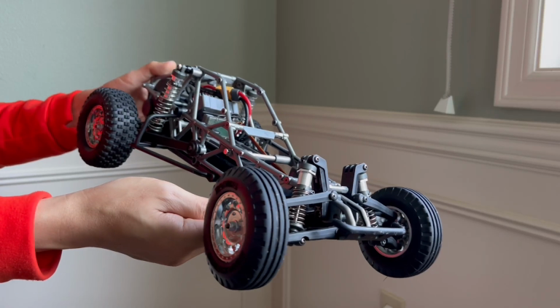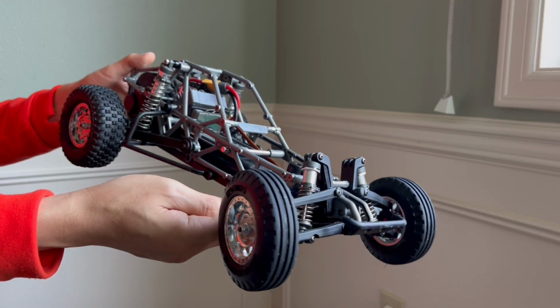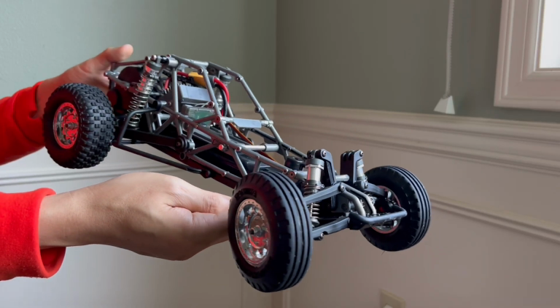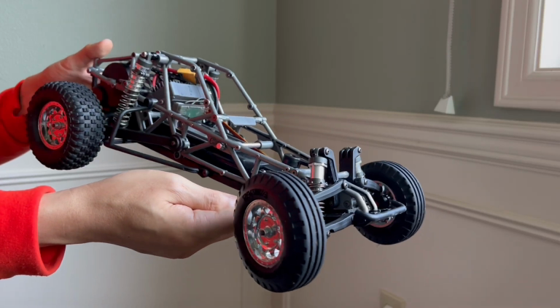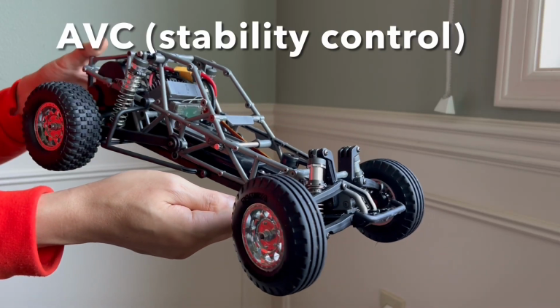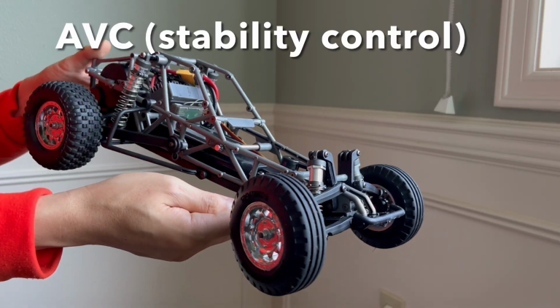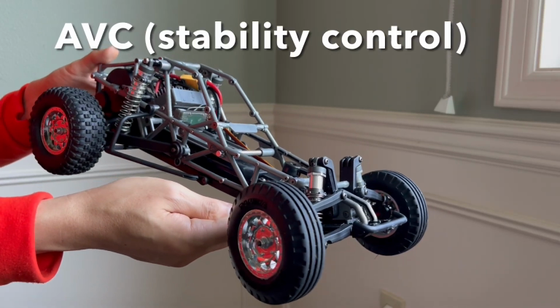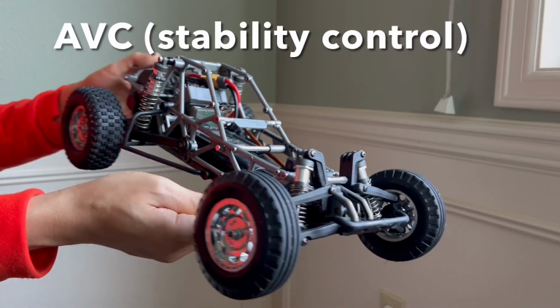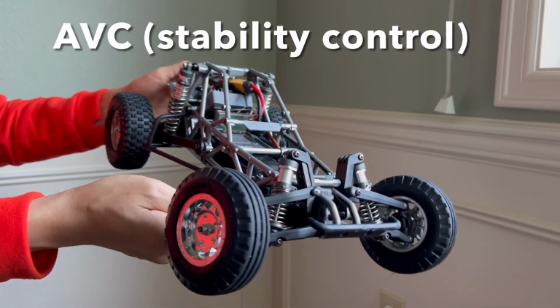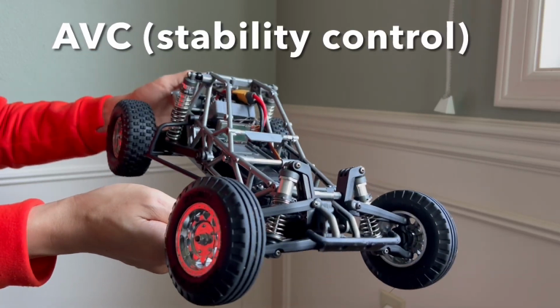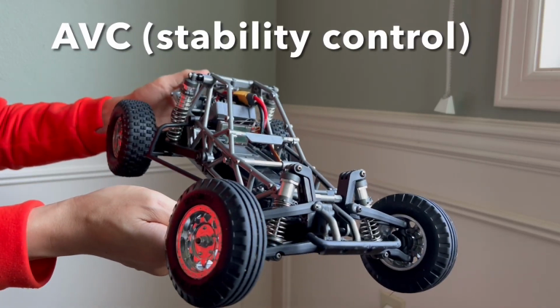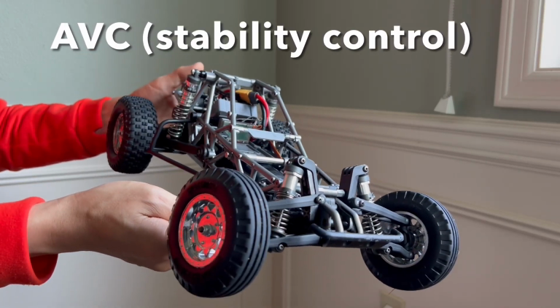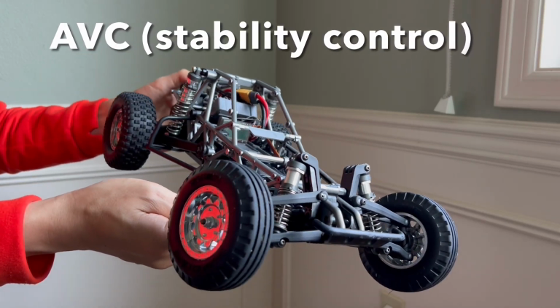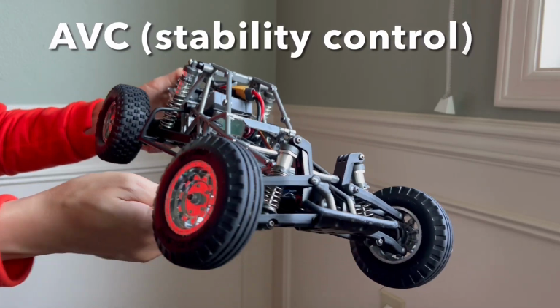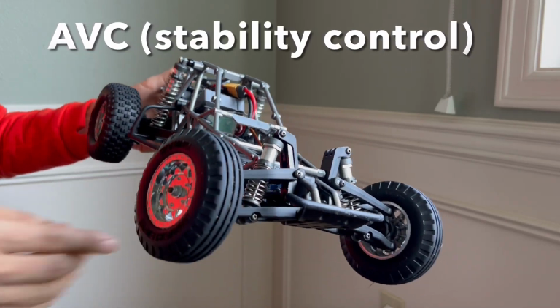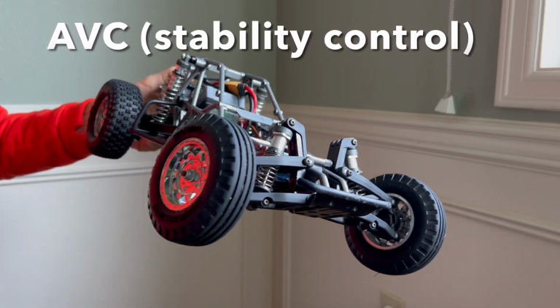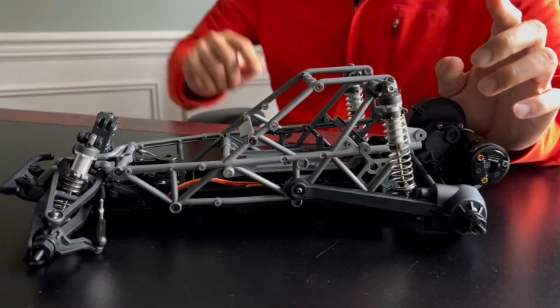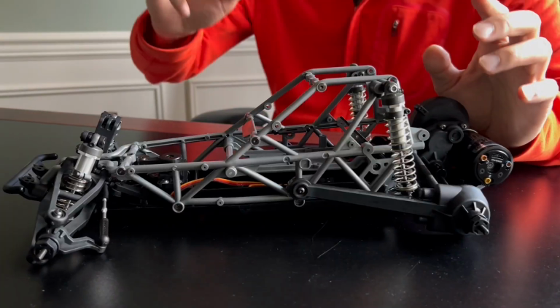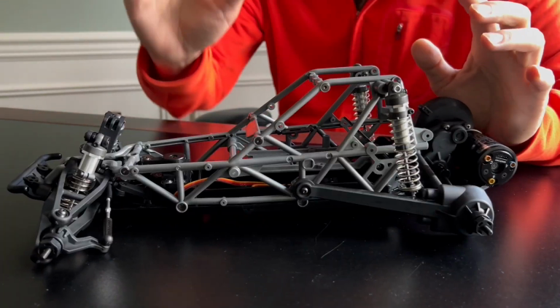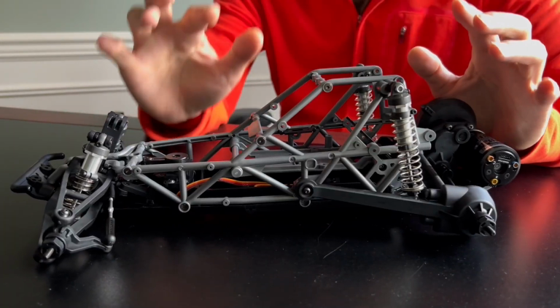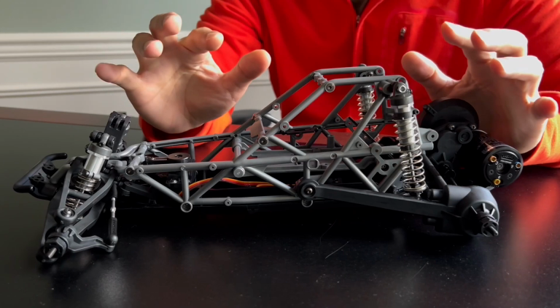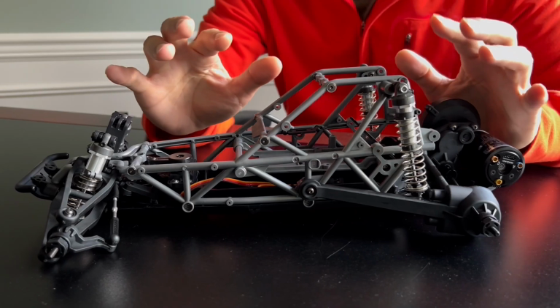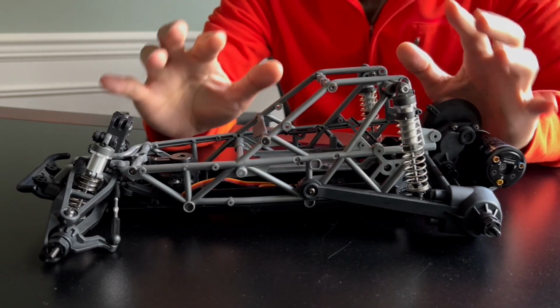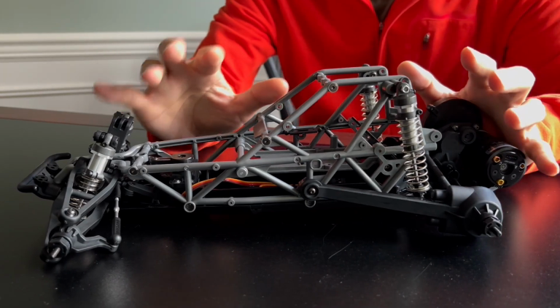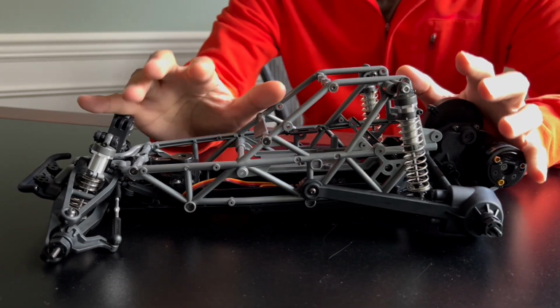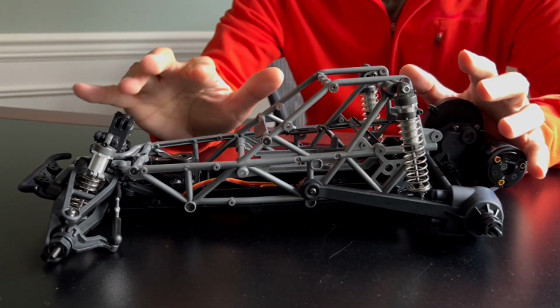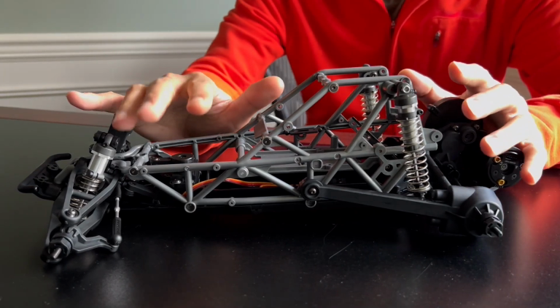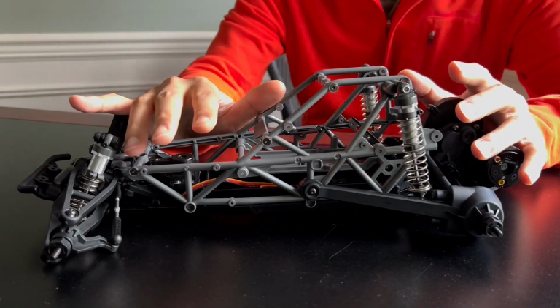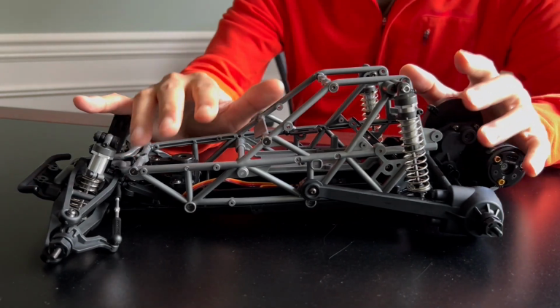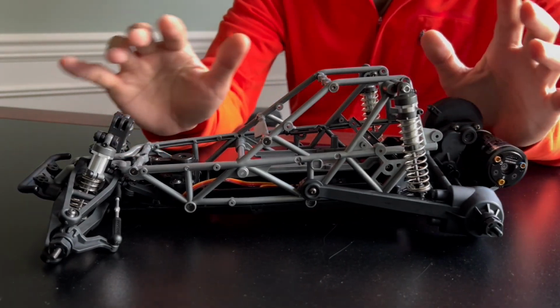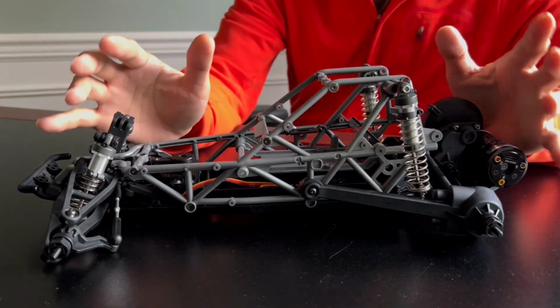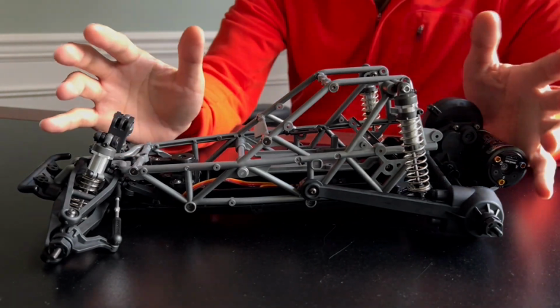The receiver has AVC and we'll see if it's any good. If you're new to this hobby, I think this video will help.